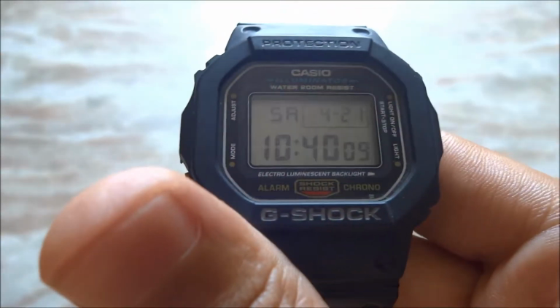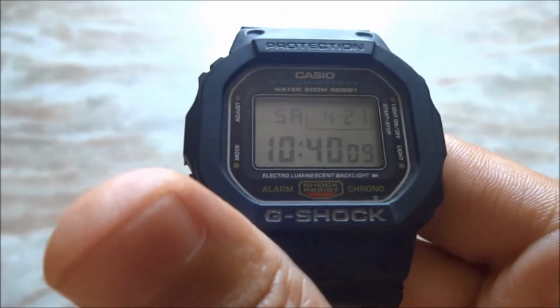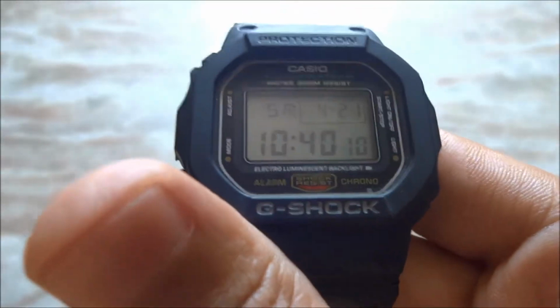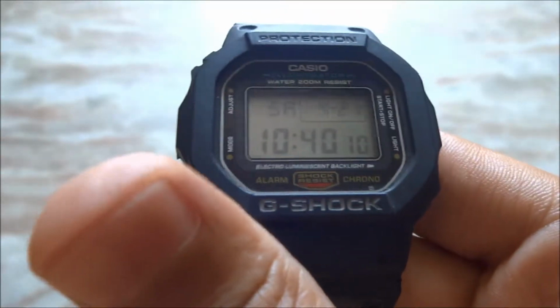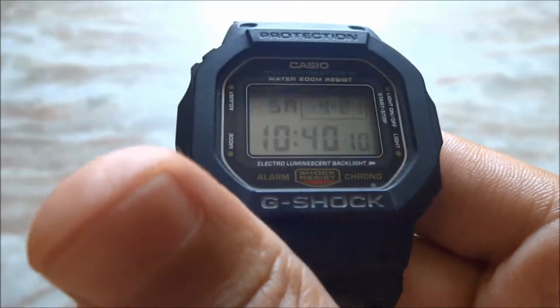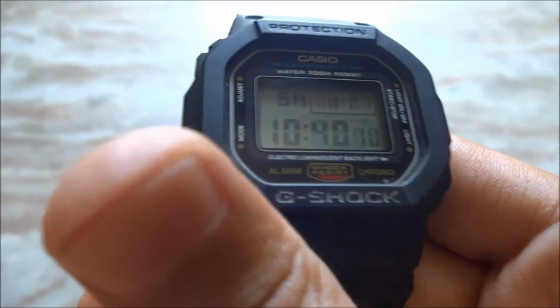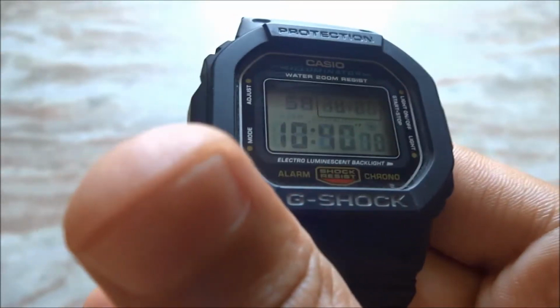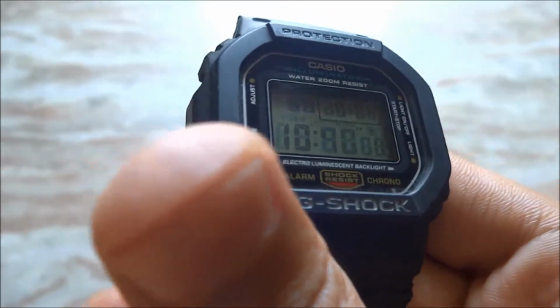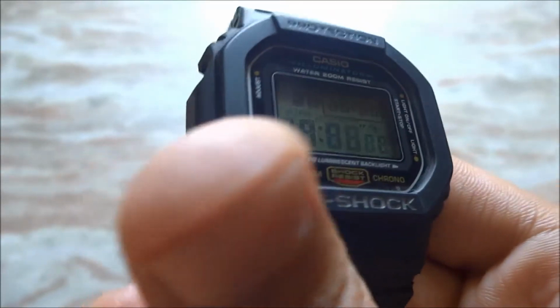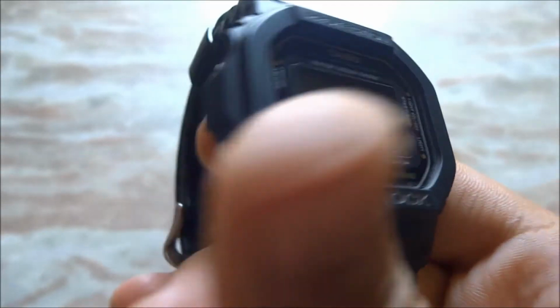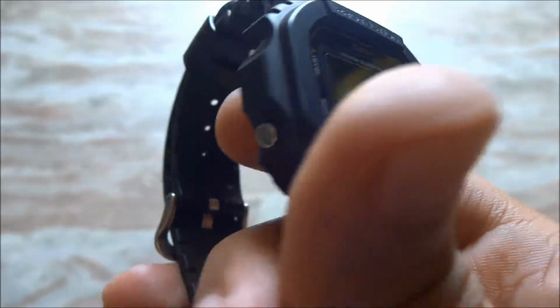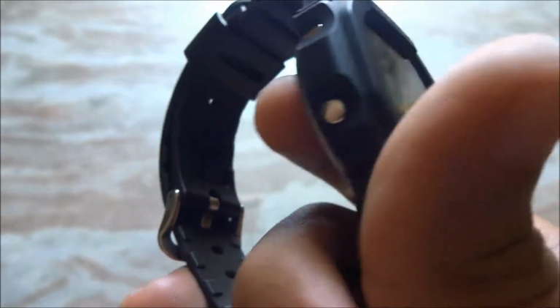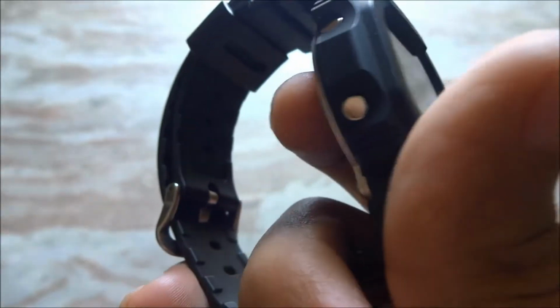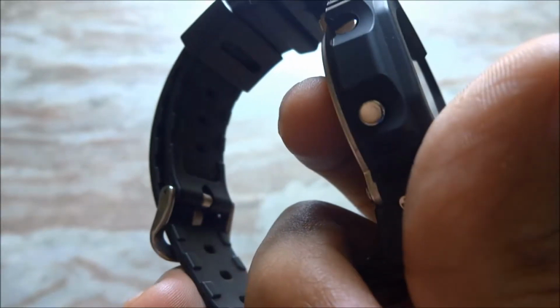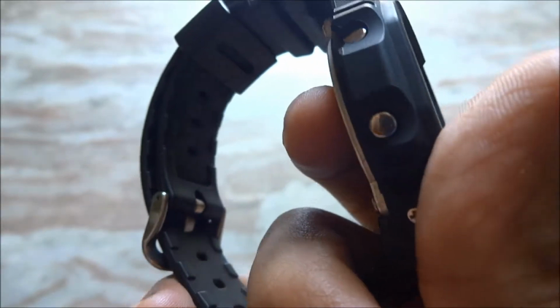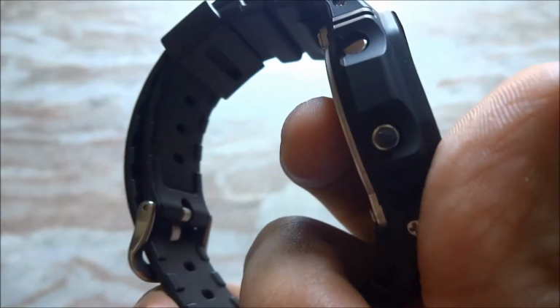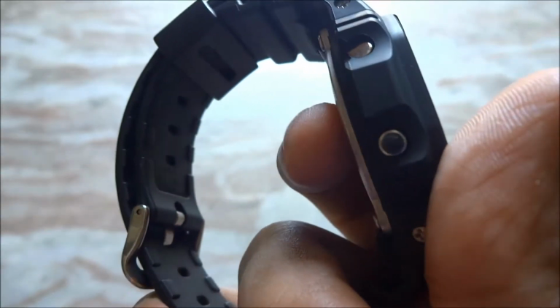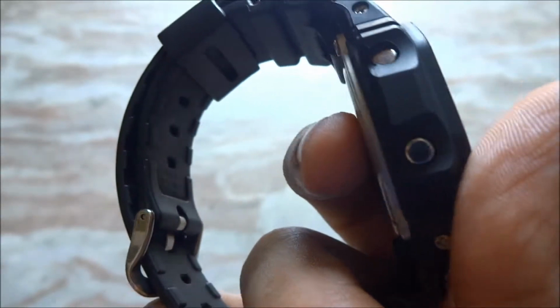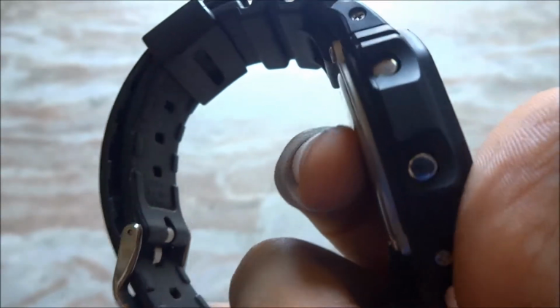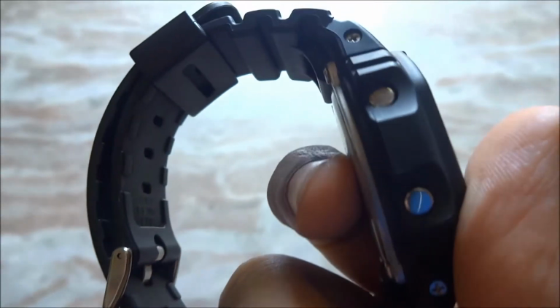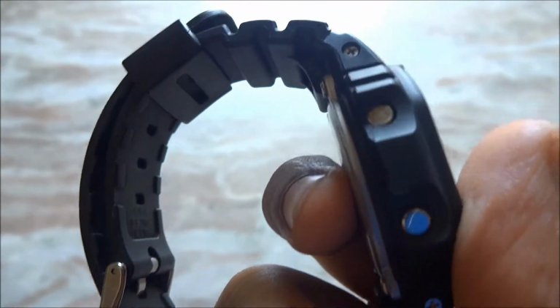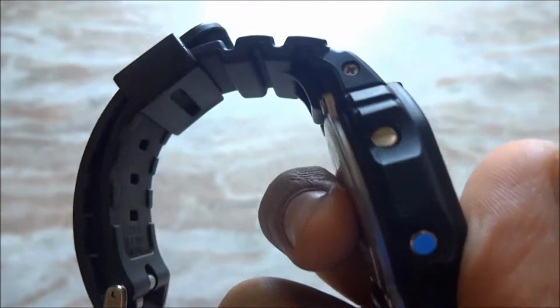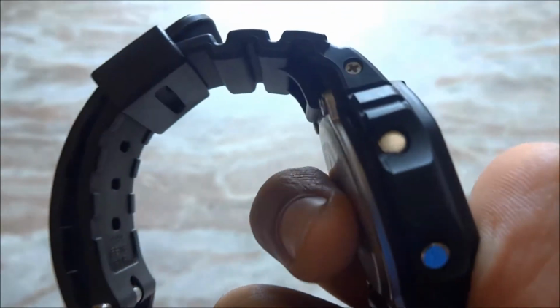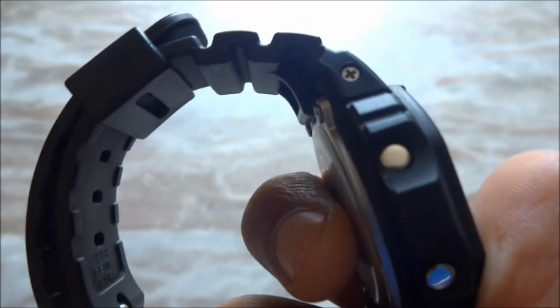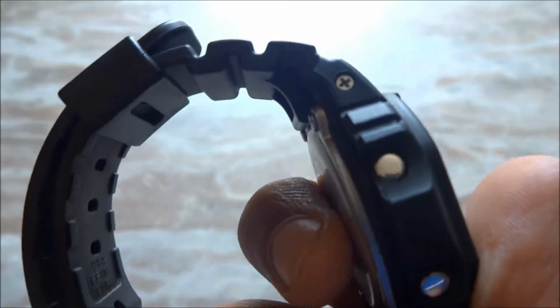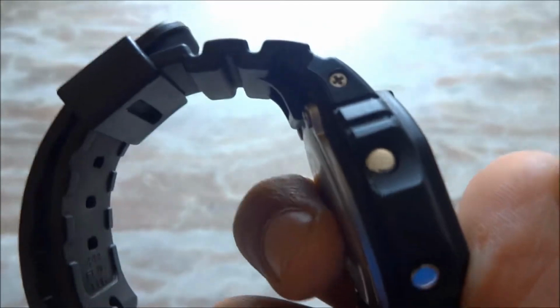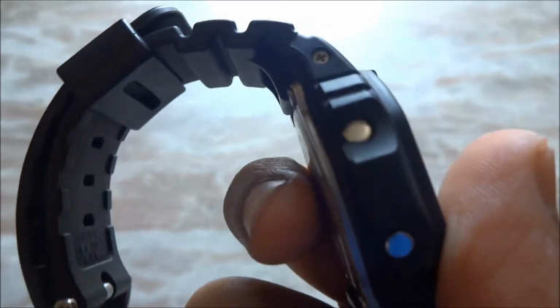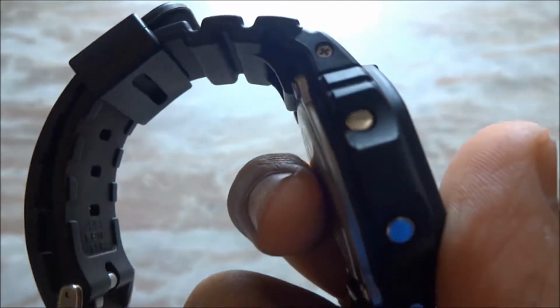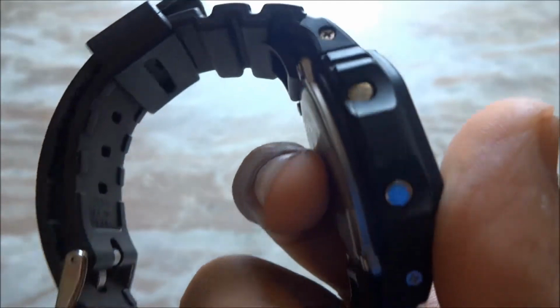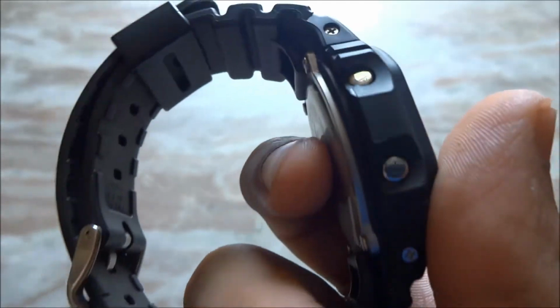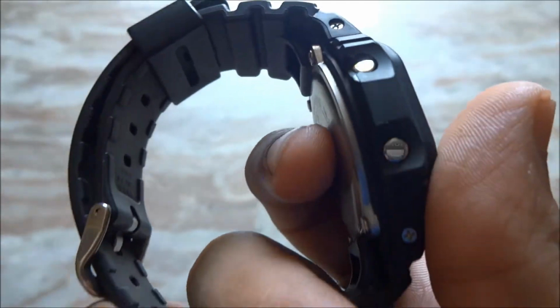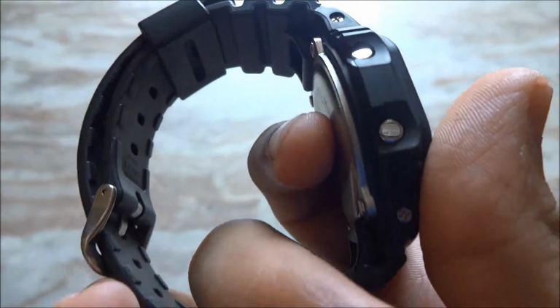It does most of the things that you expect from a watch, like setting timers and setting alarms.